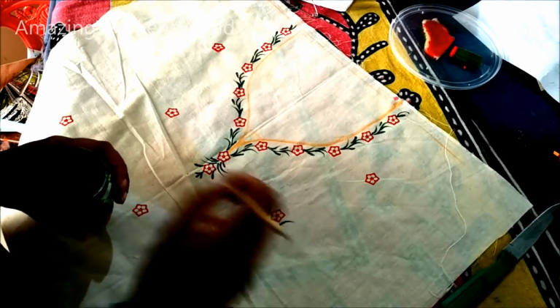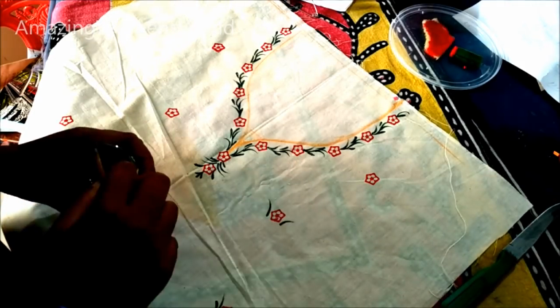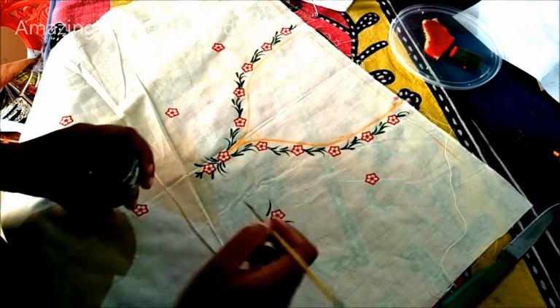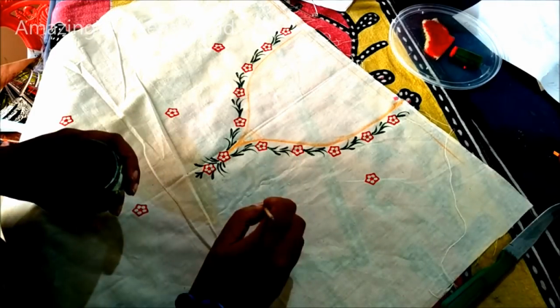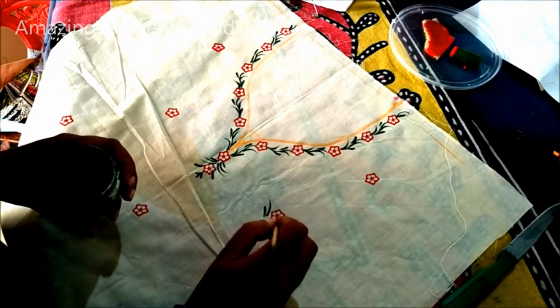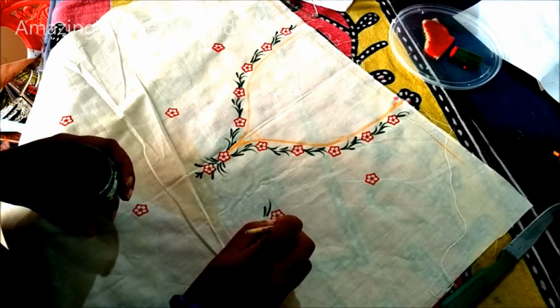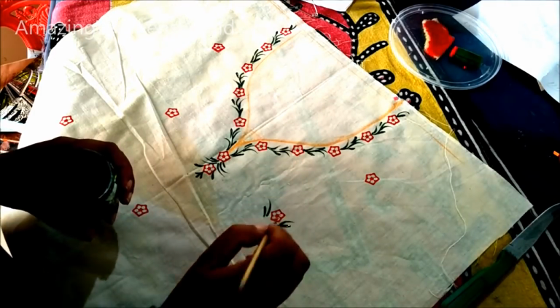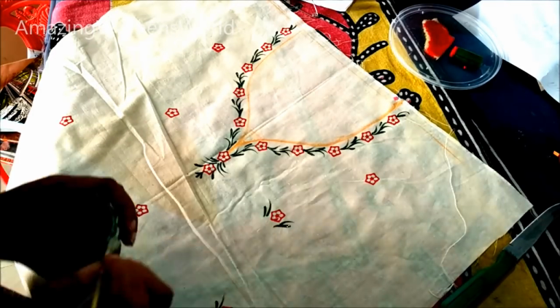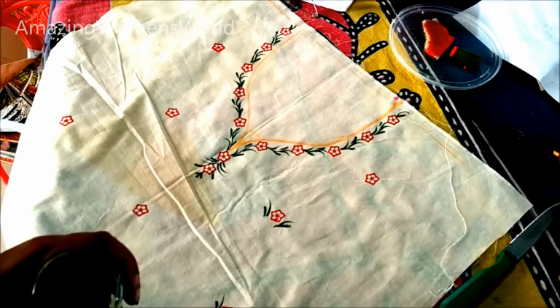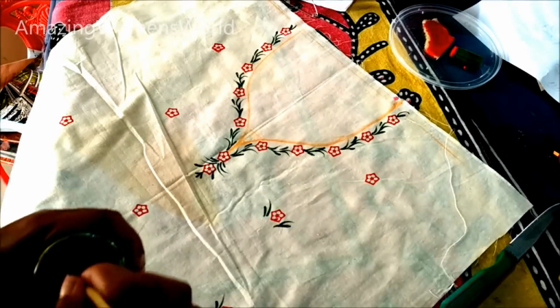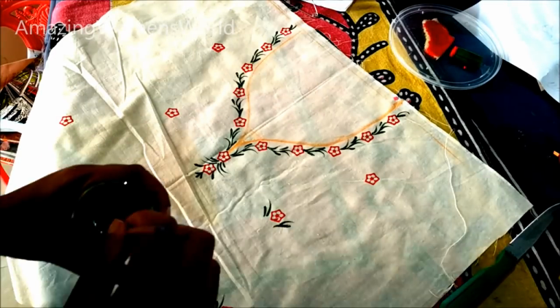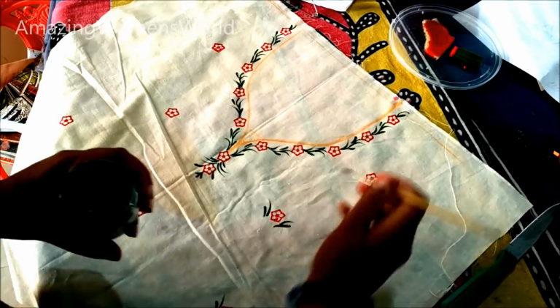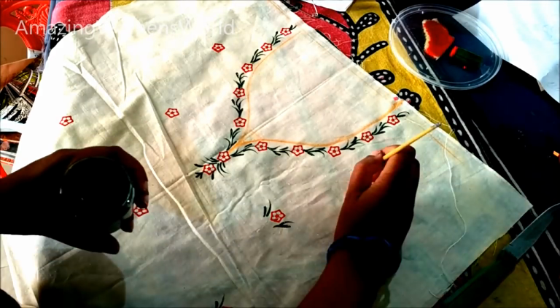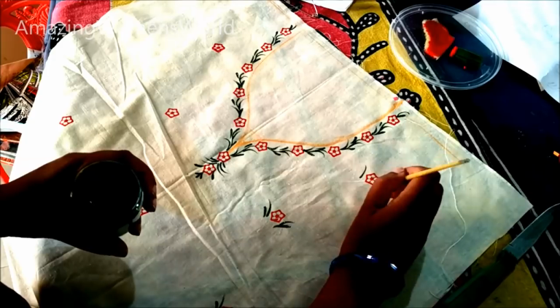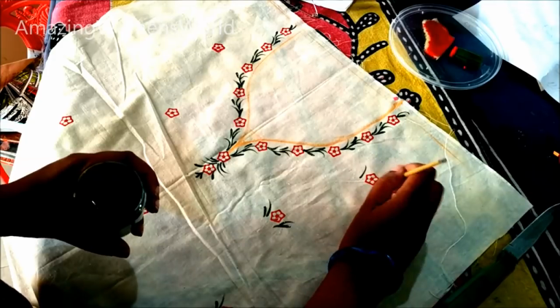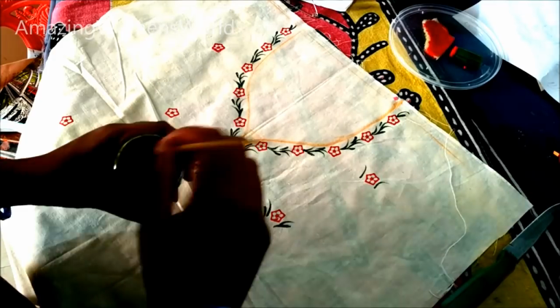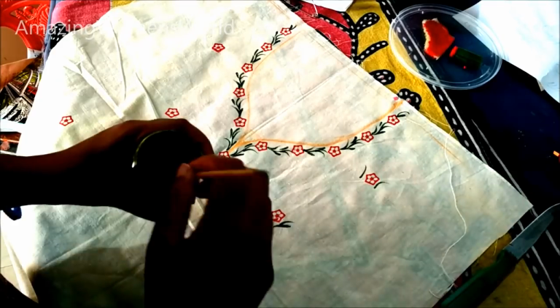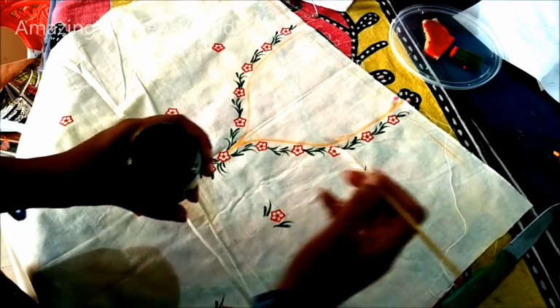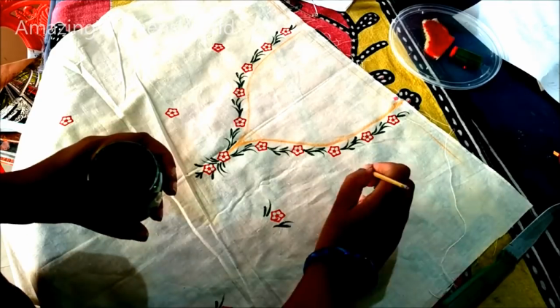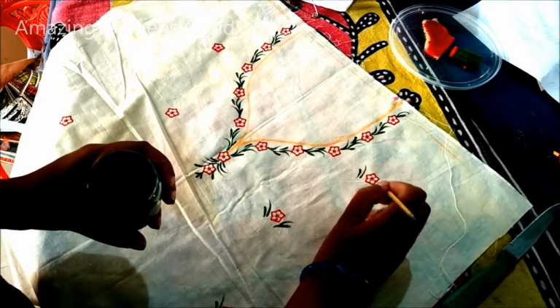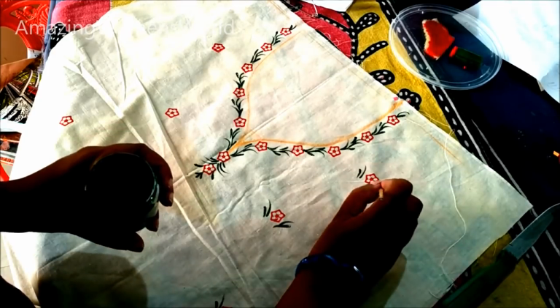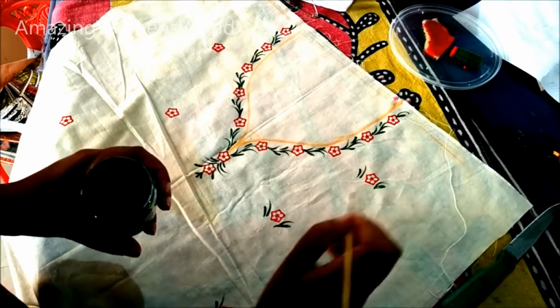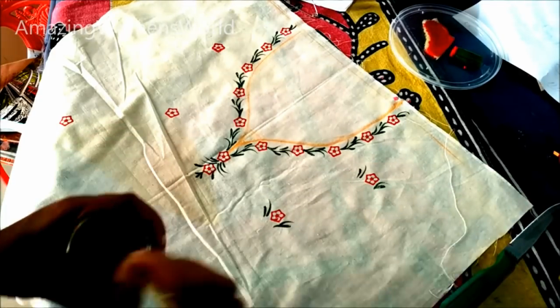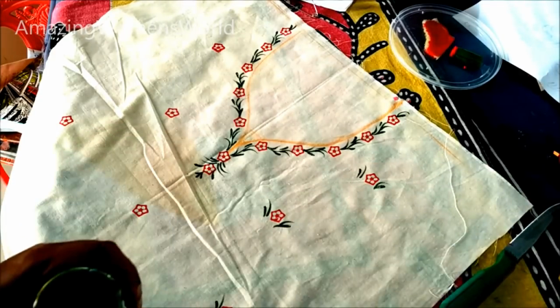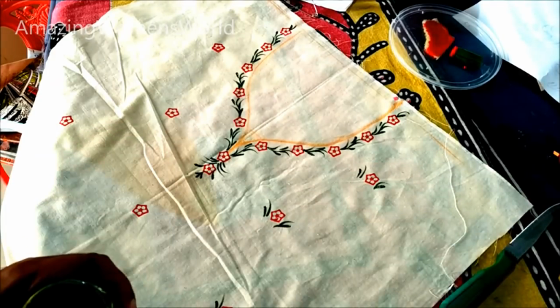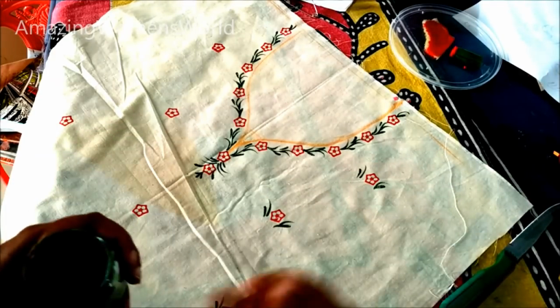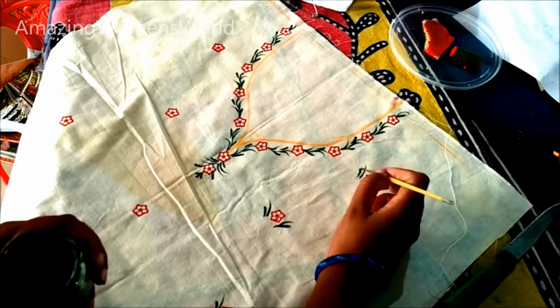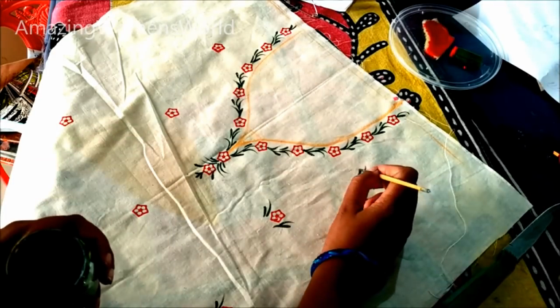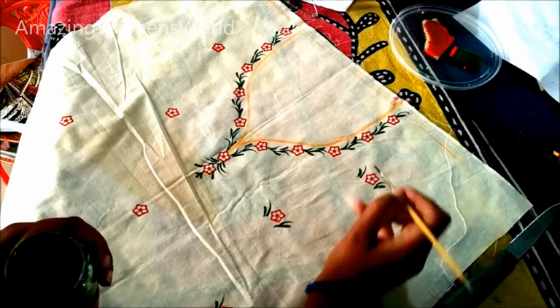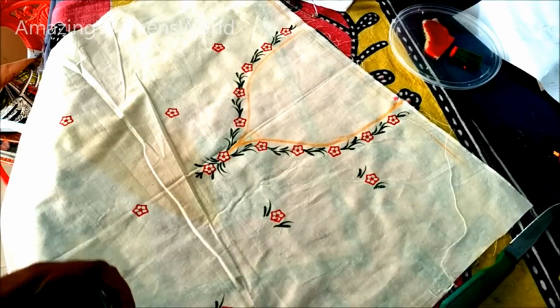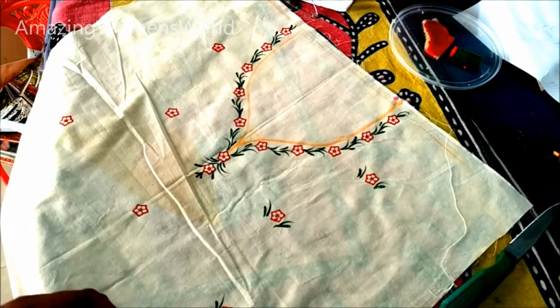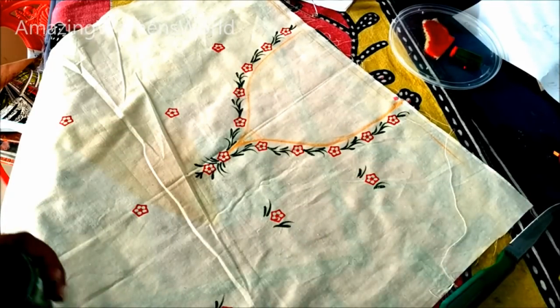The same way, the sleeve opening should also be printed to highlight this pattern for the kurti.